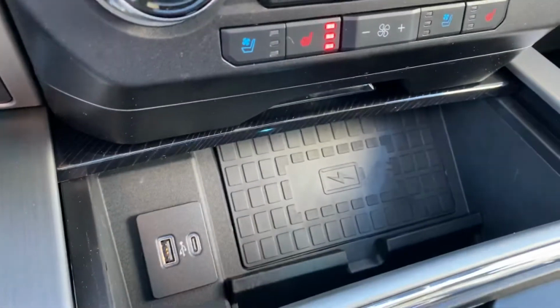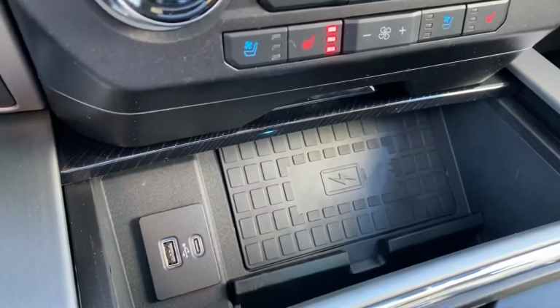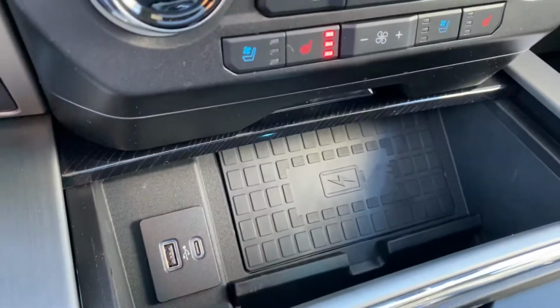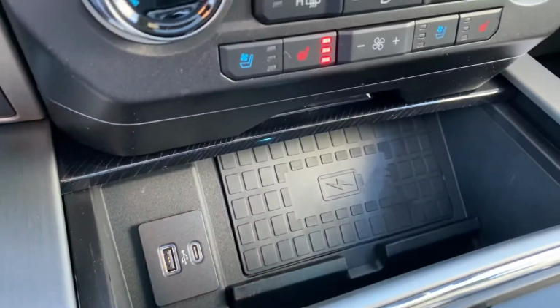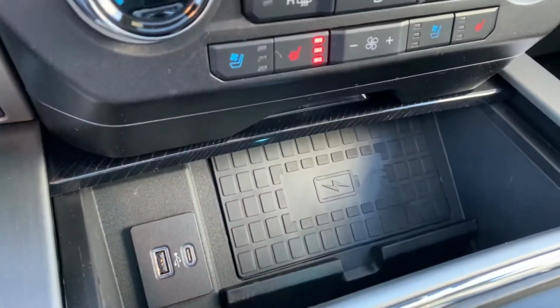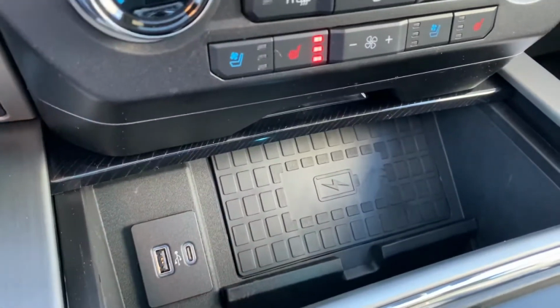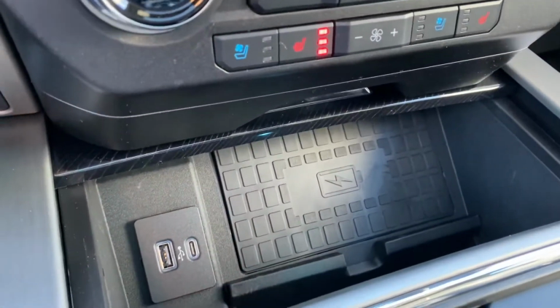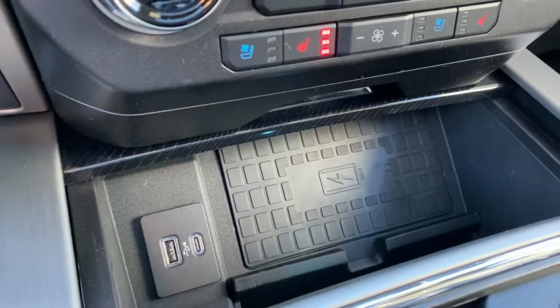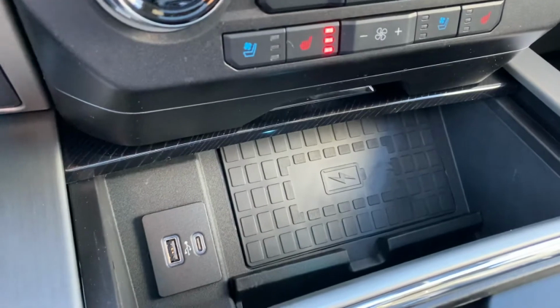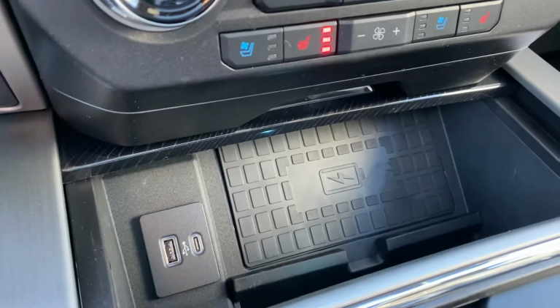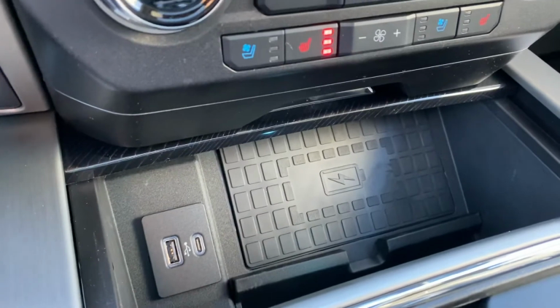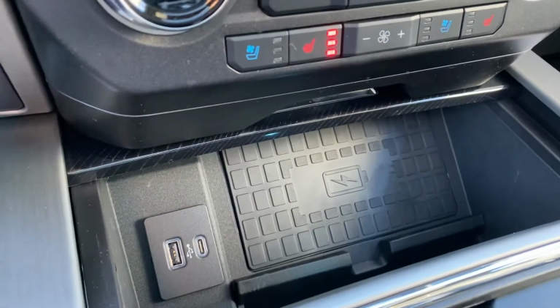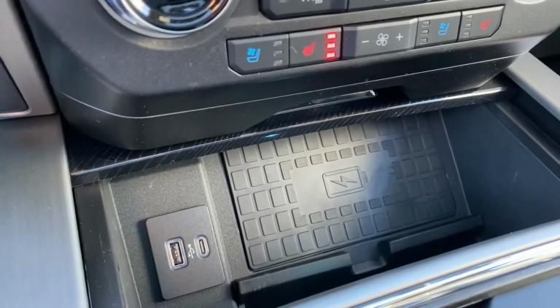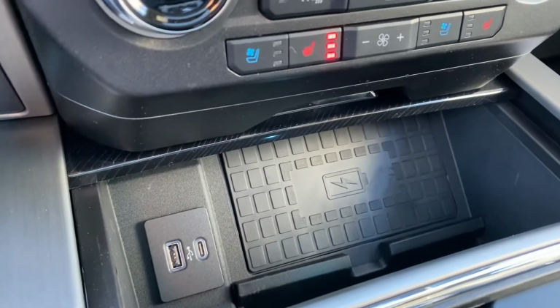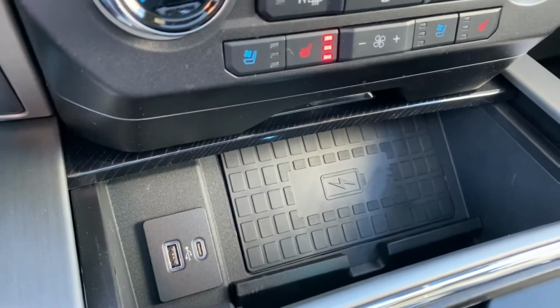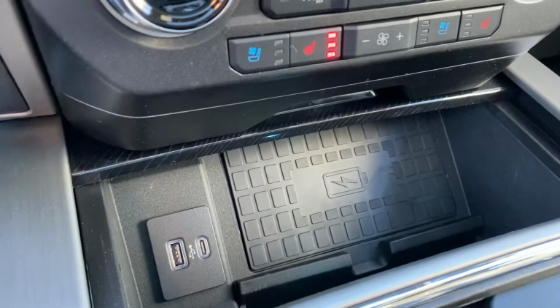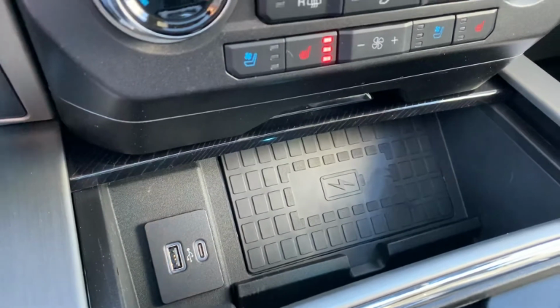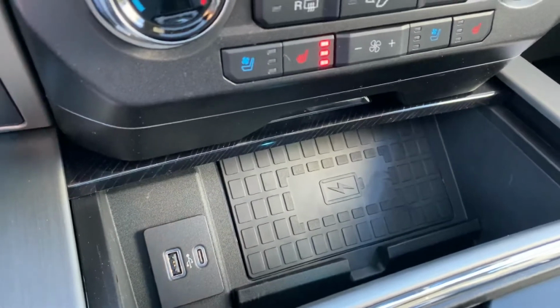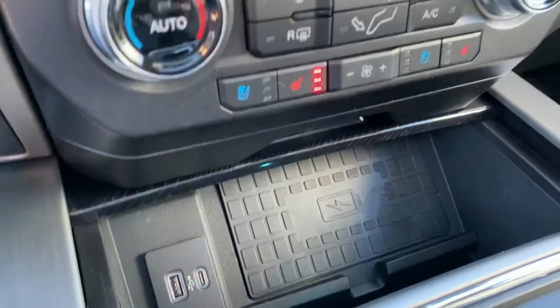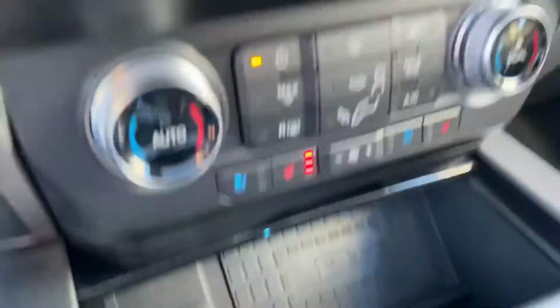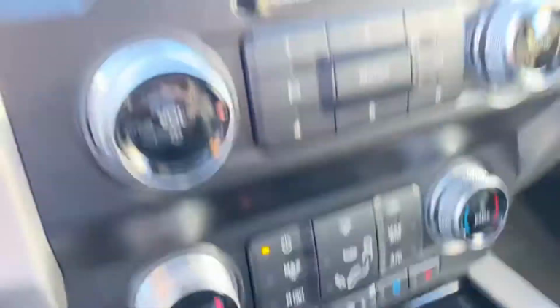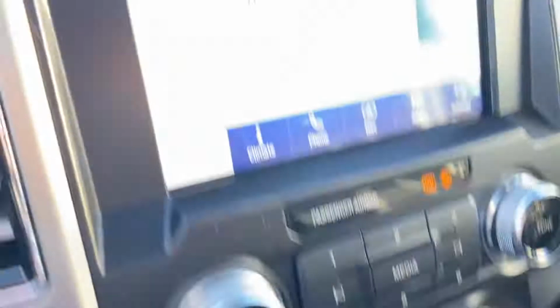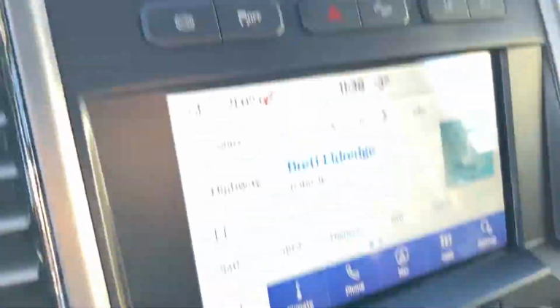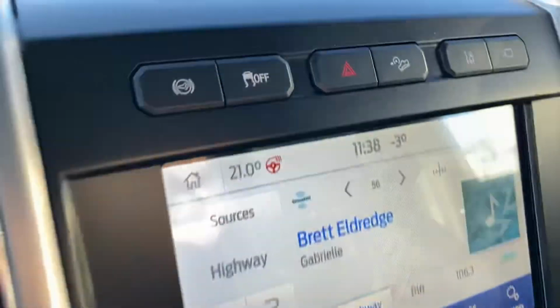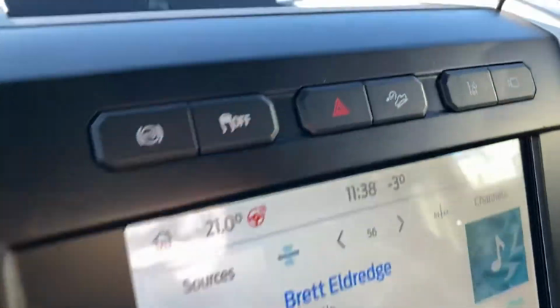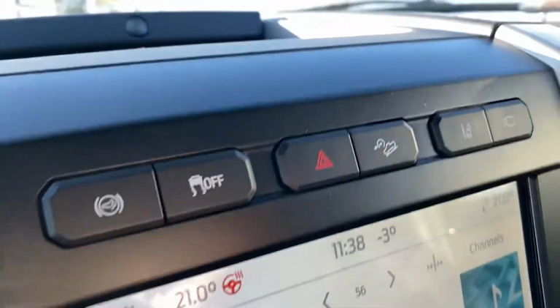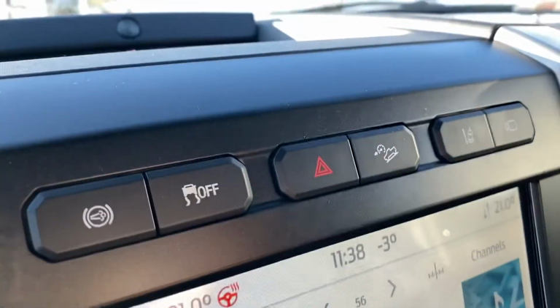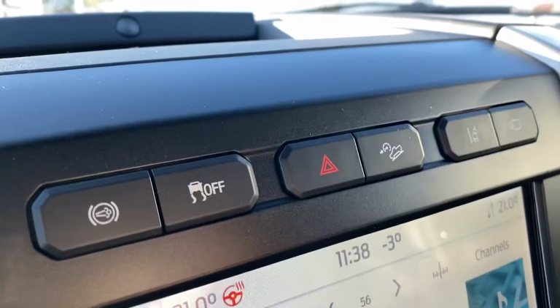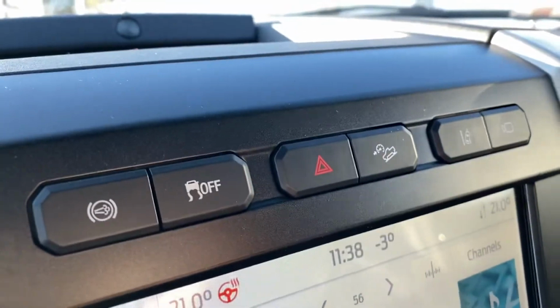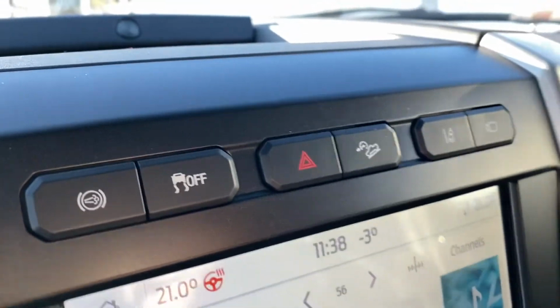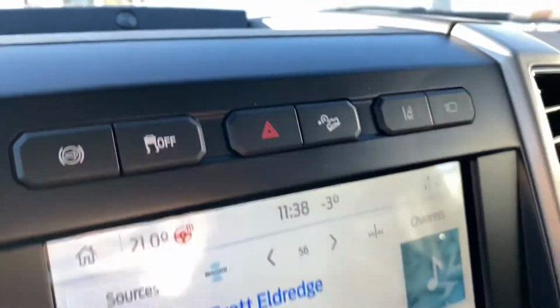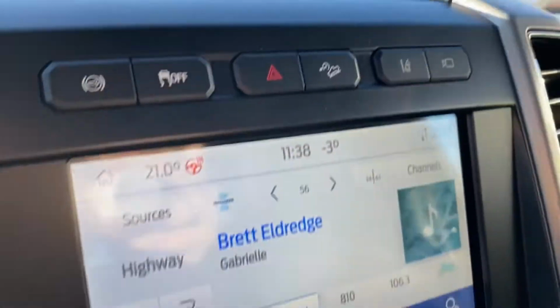You have your charging pad where you can put your phone and it'll charge. It does have lane keeping as well.